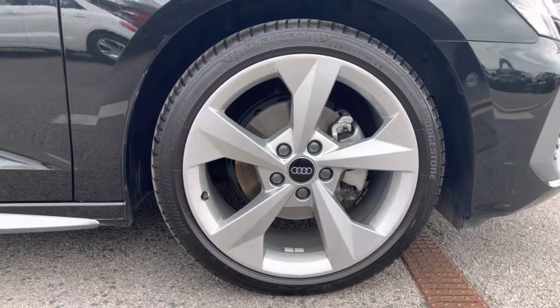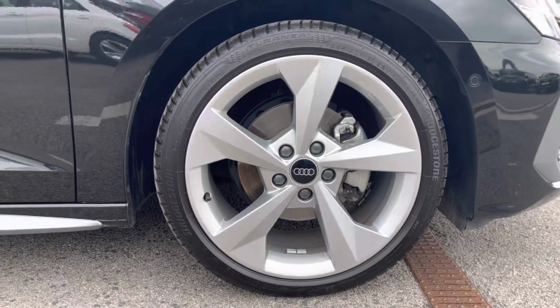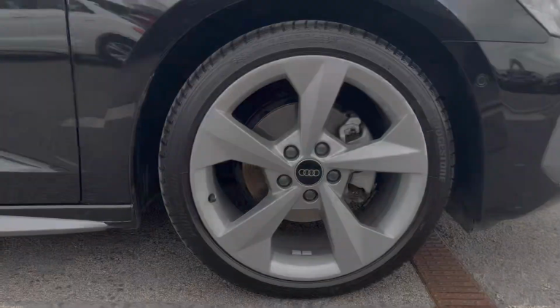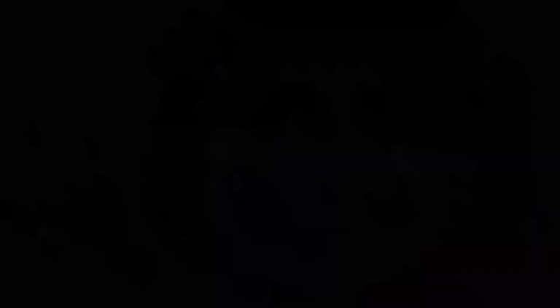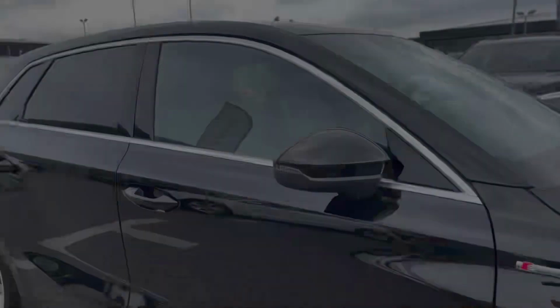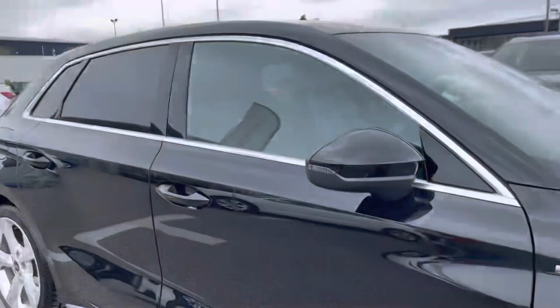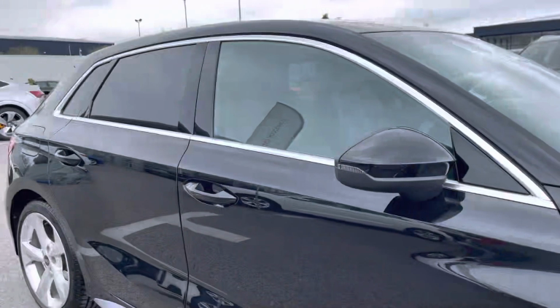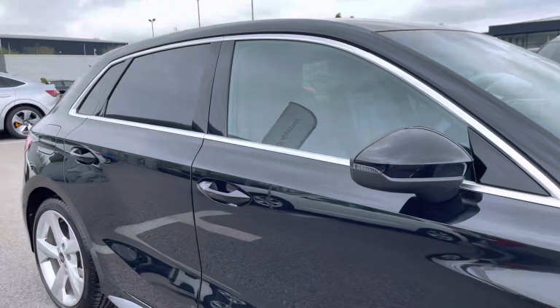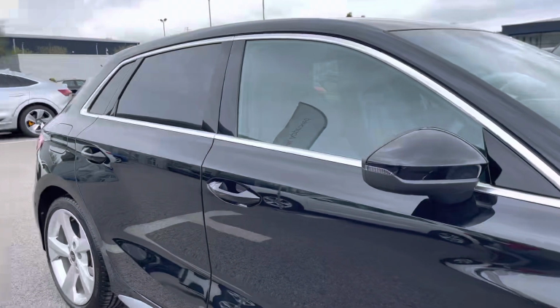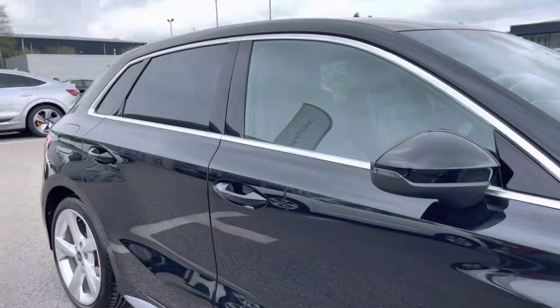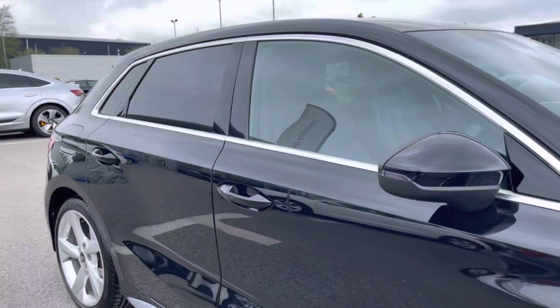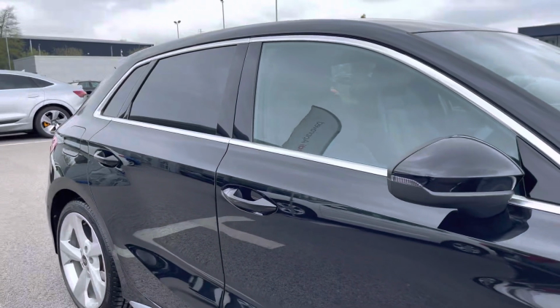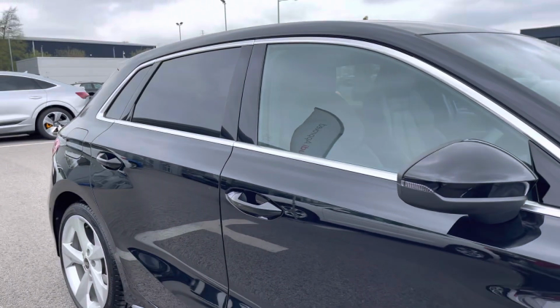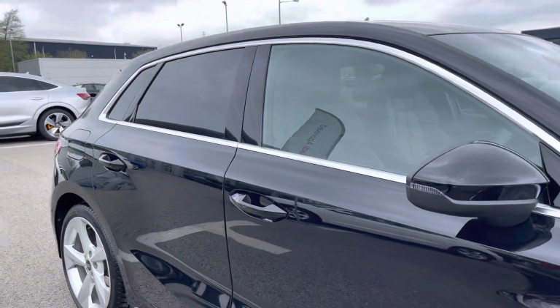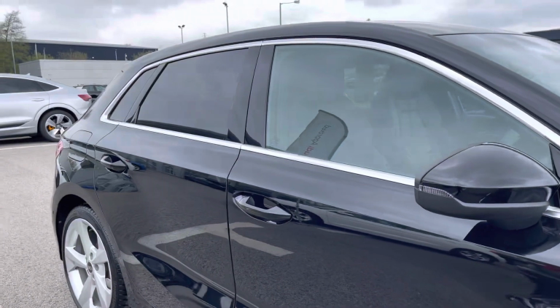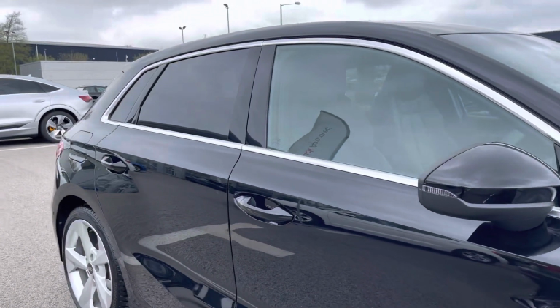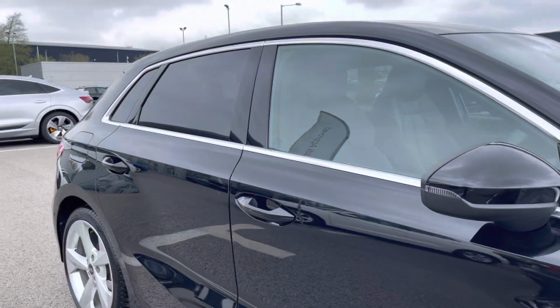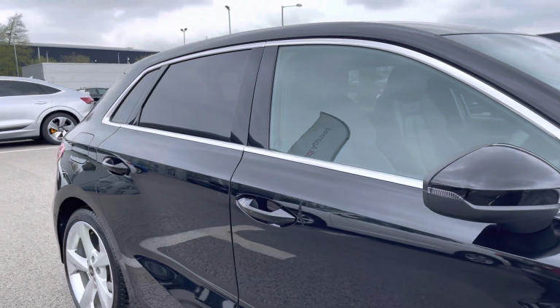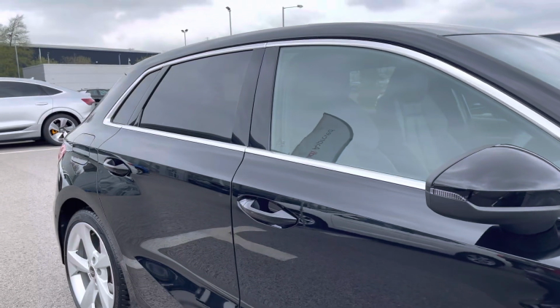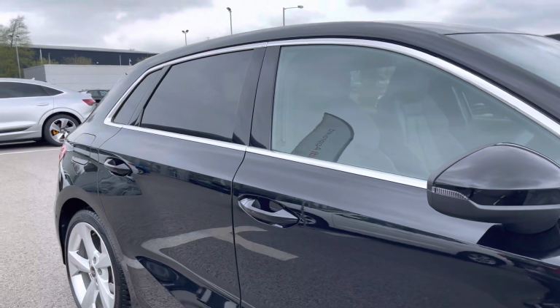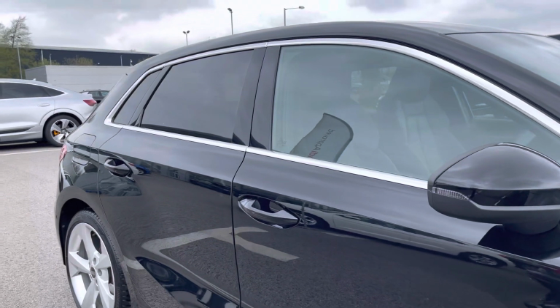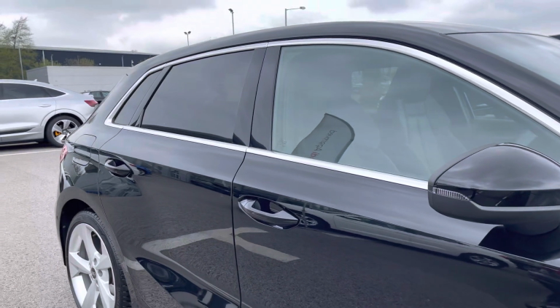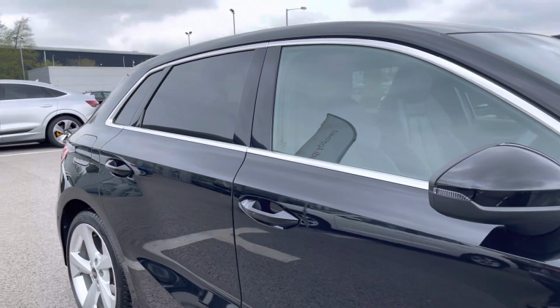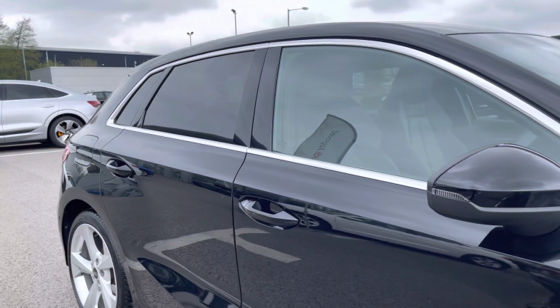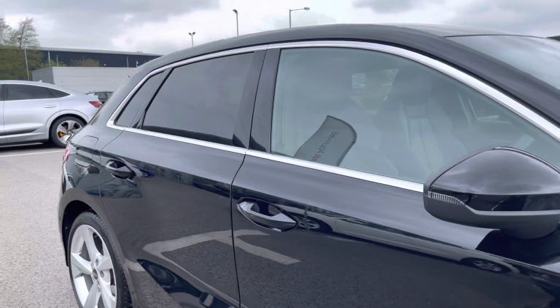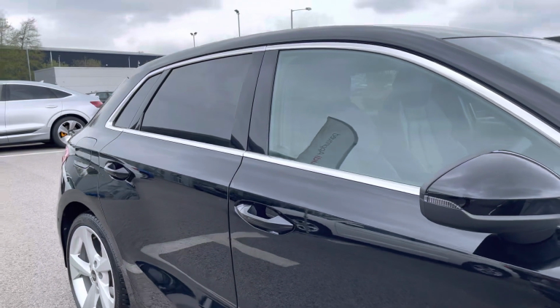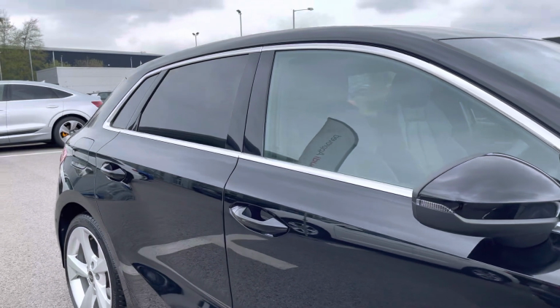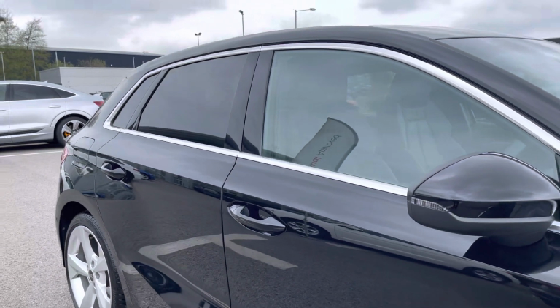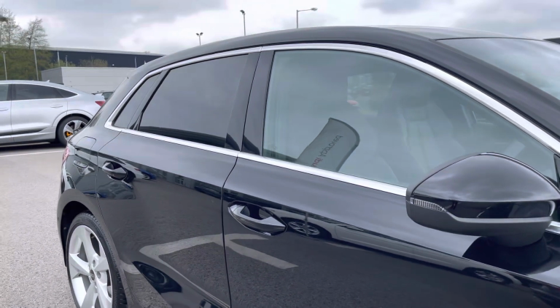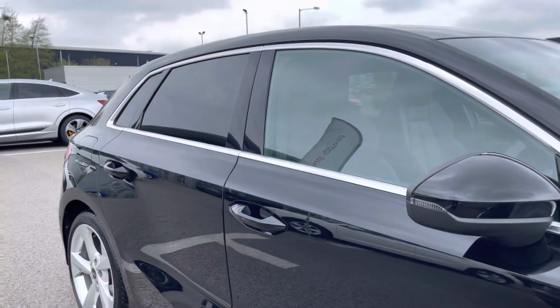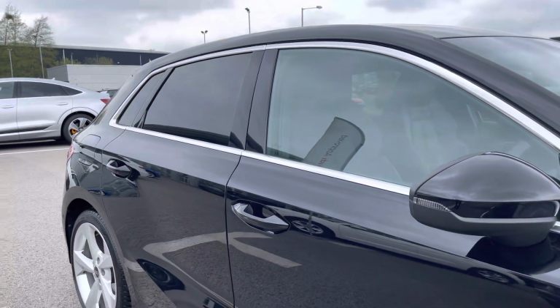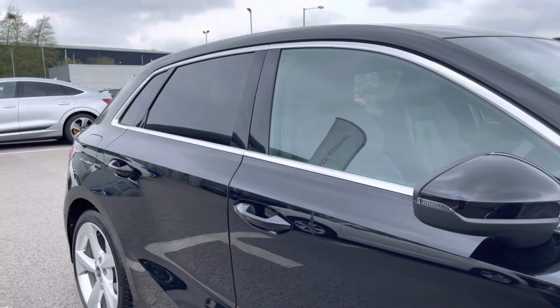It also includes privacy glass in the rear and rear side windows, as well as the aluminium trims for the style.